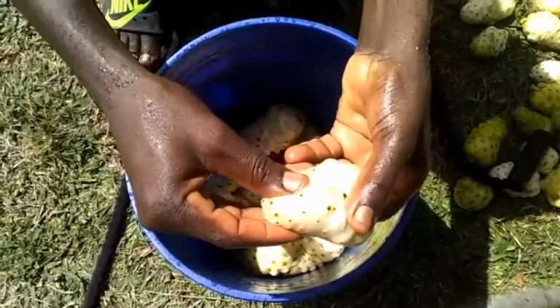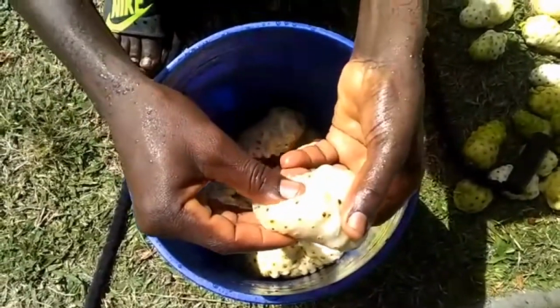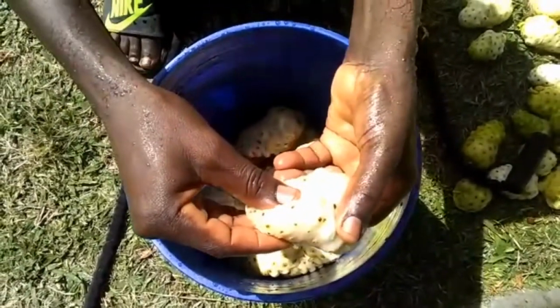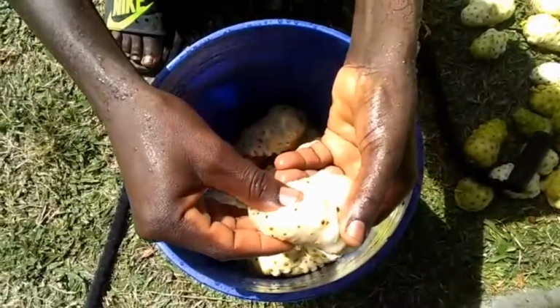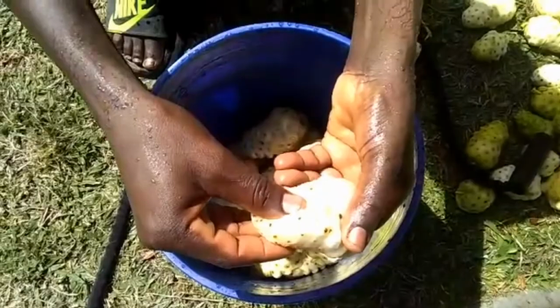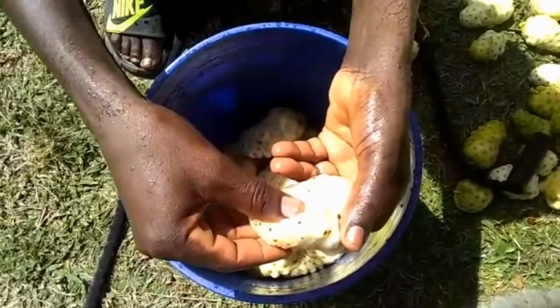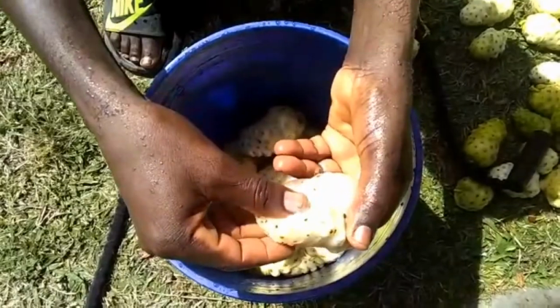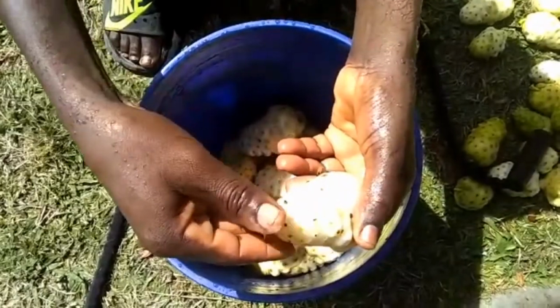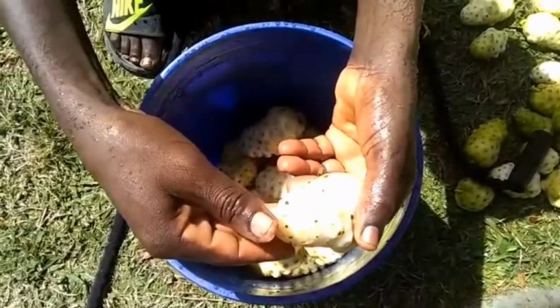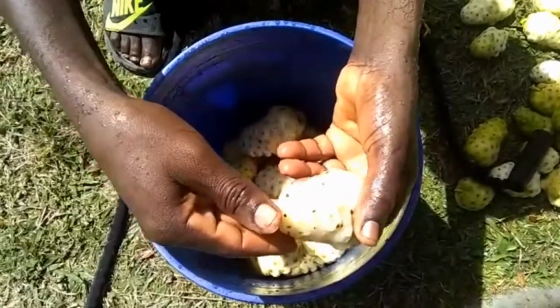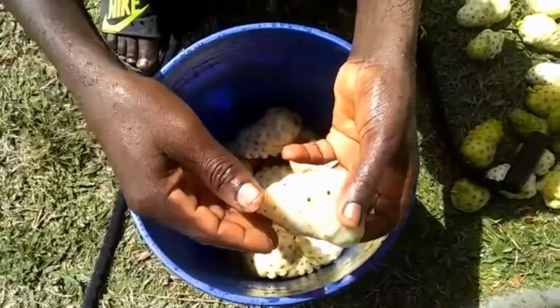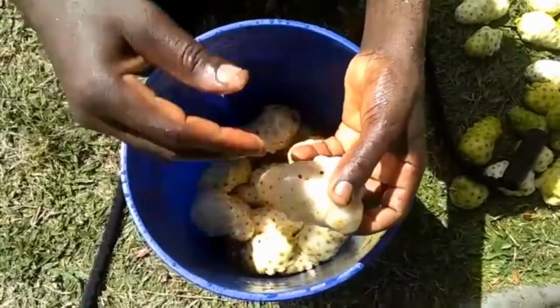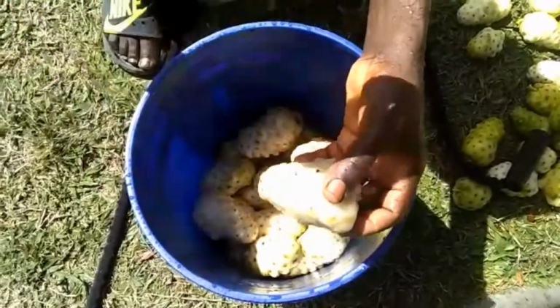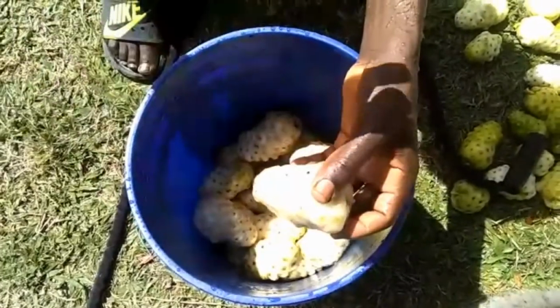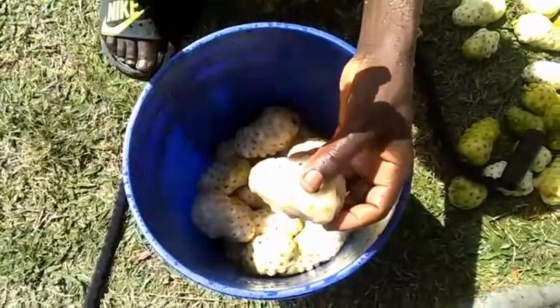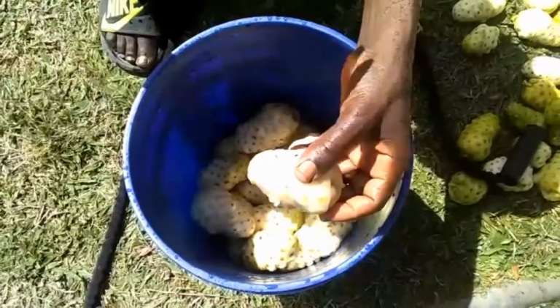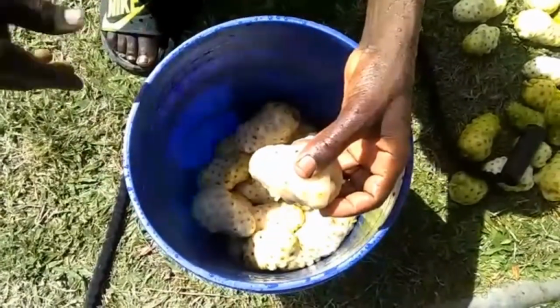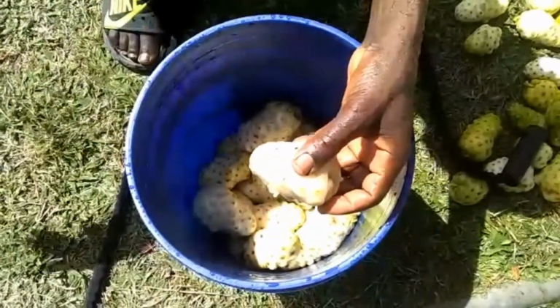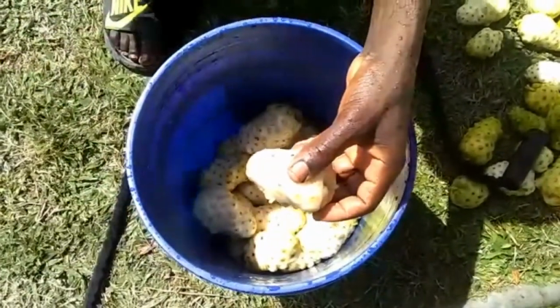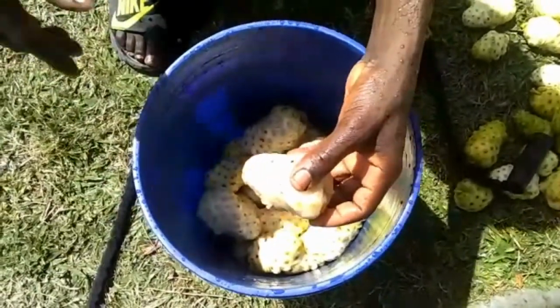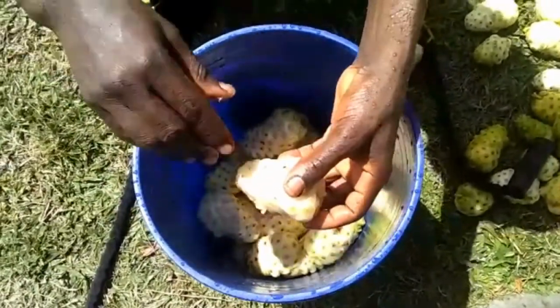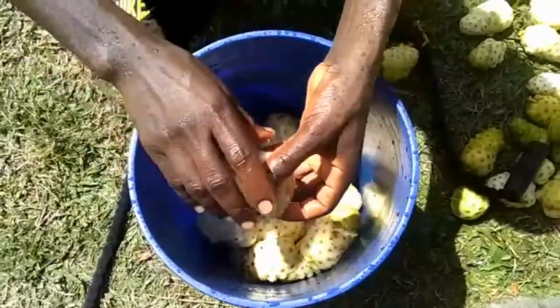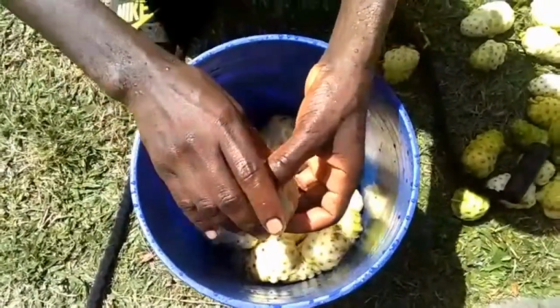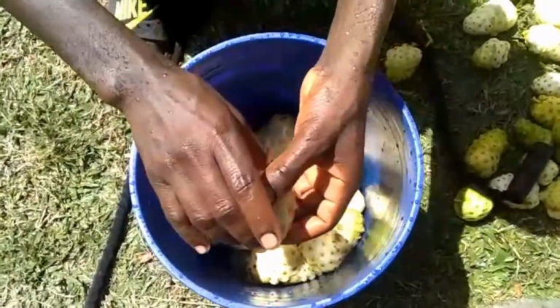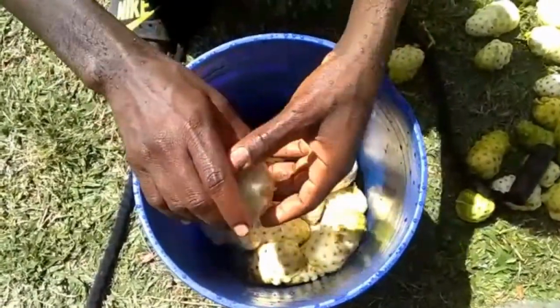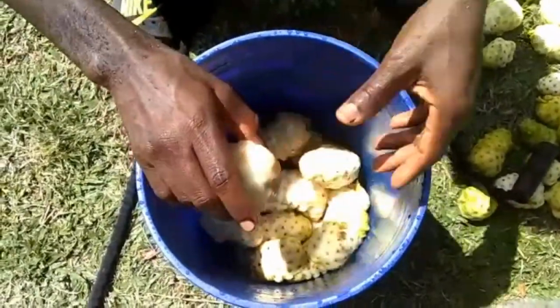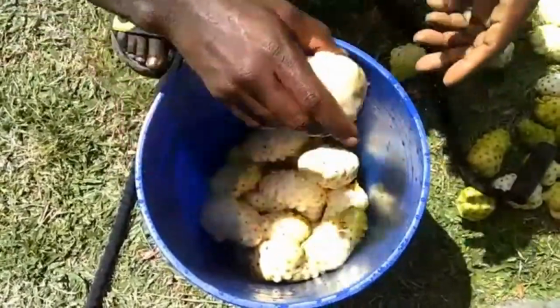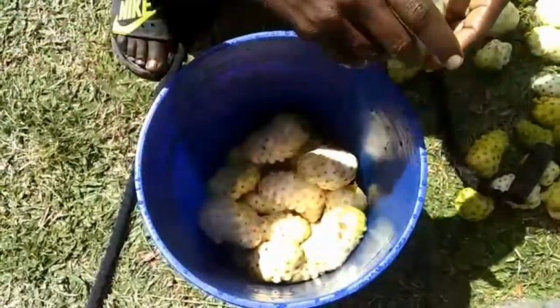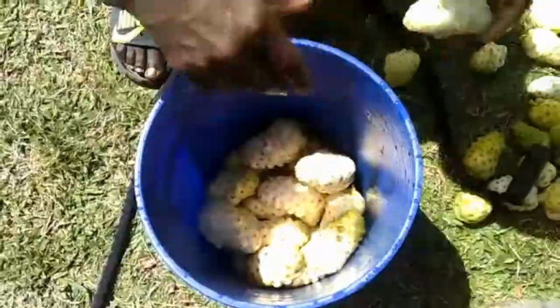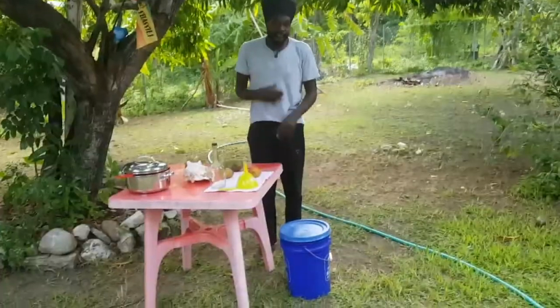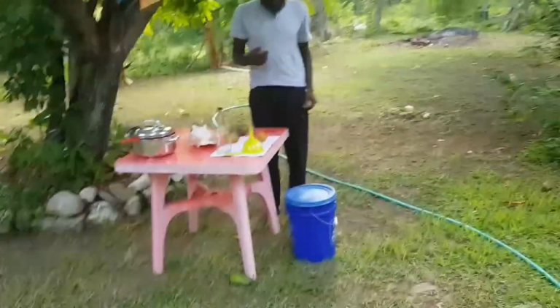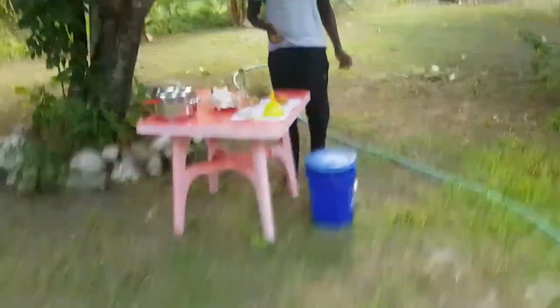Squish it — see, your hand can go inside that. That's the time when you start to drain out the juice, so put the riper ones on the top.